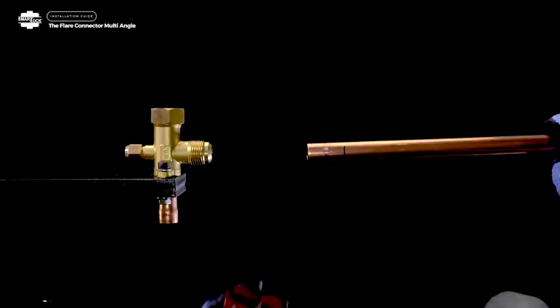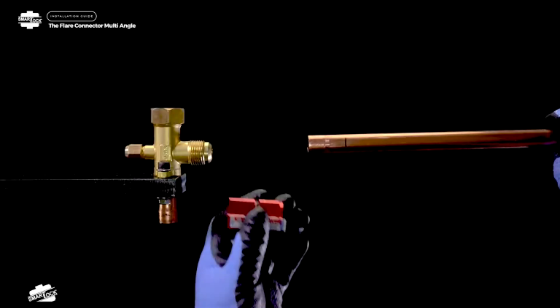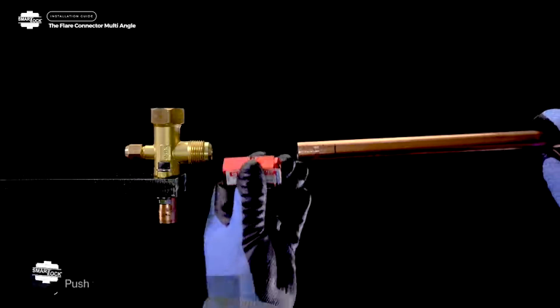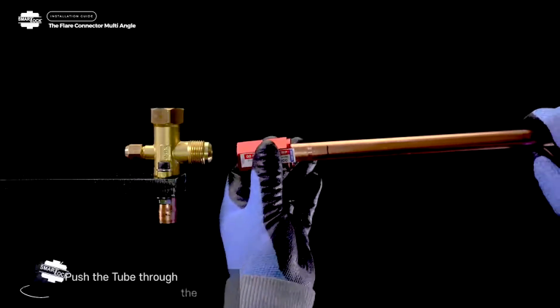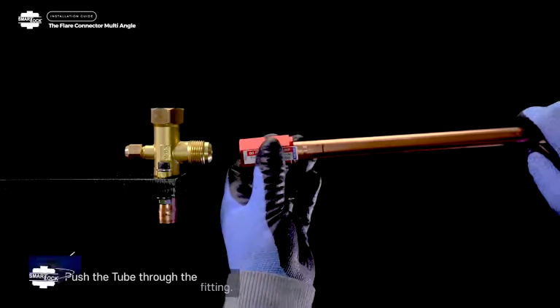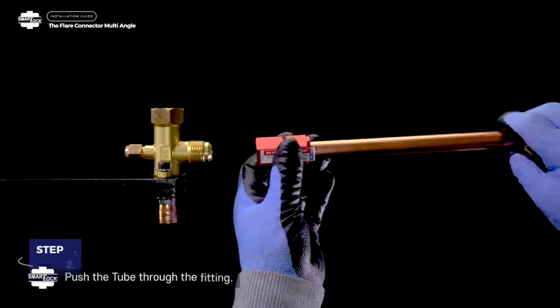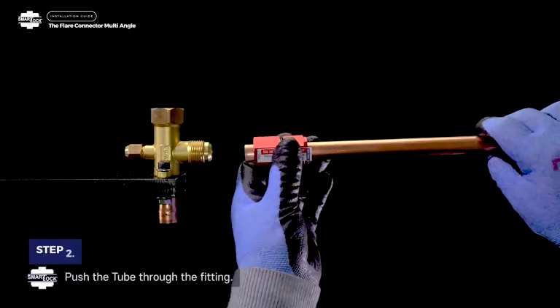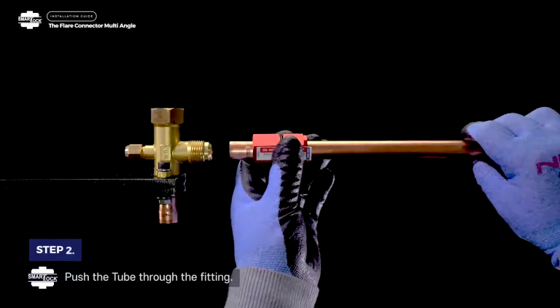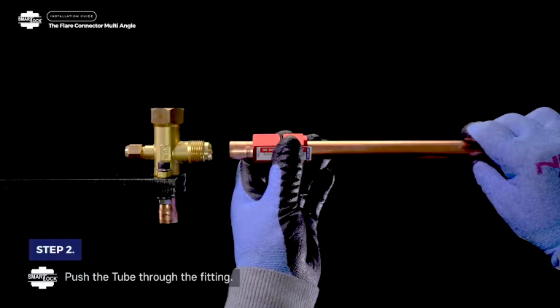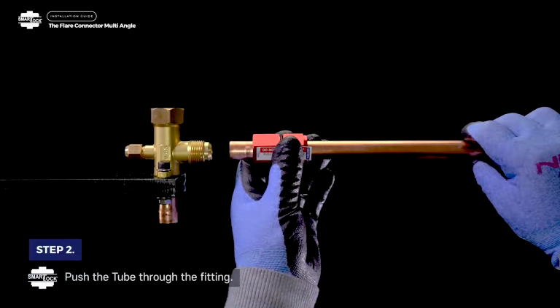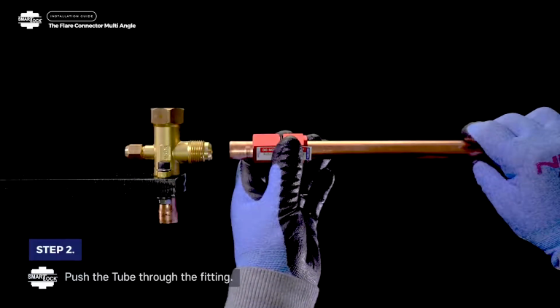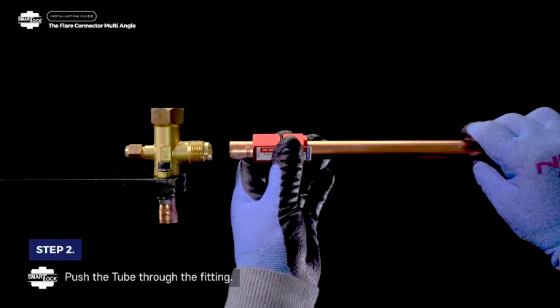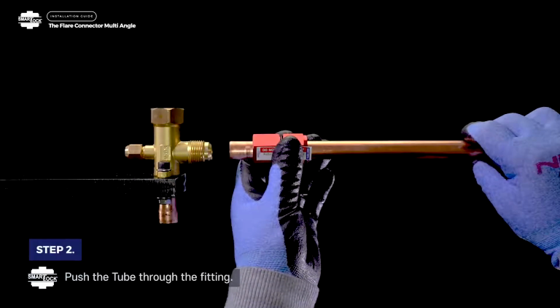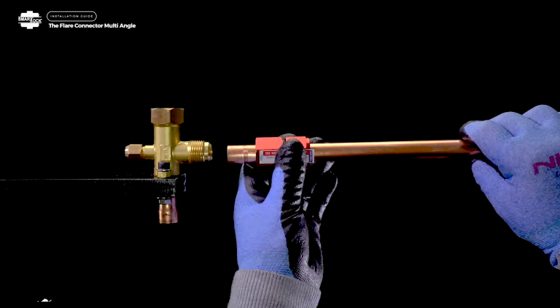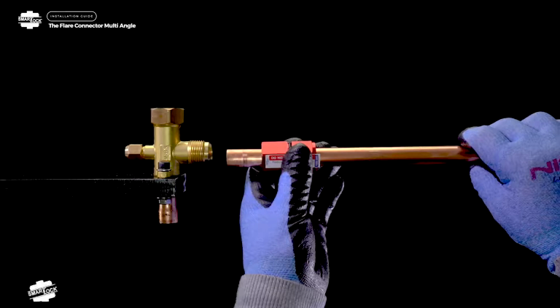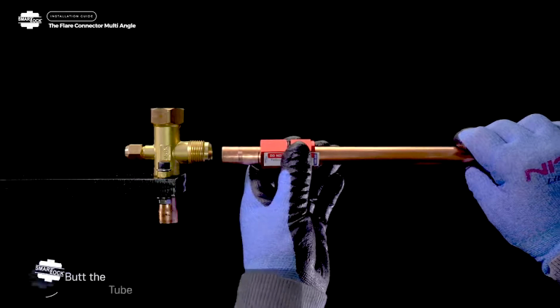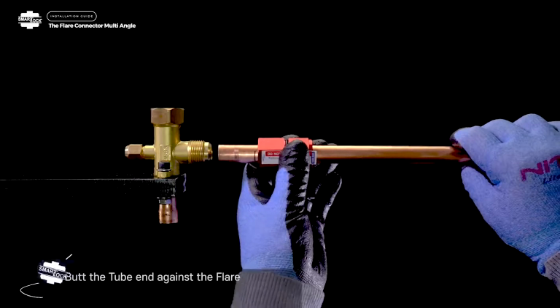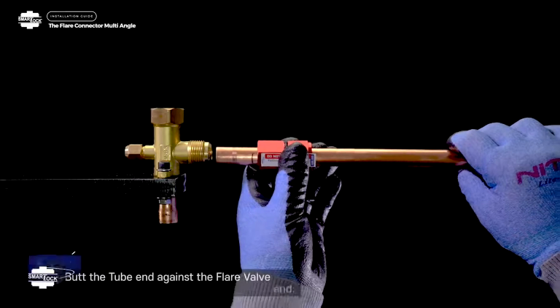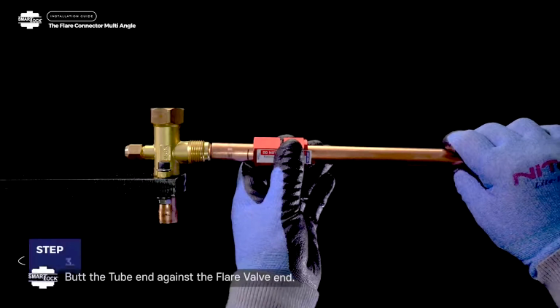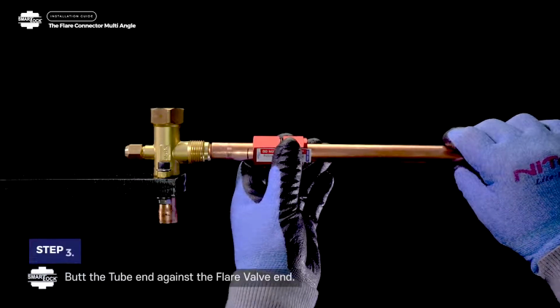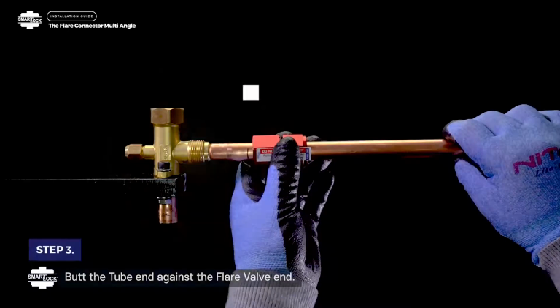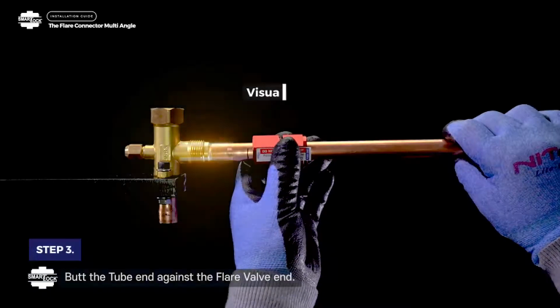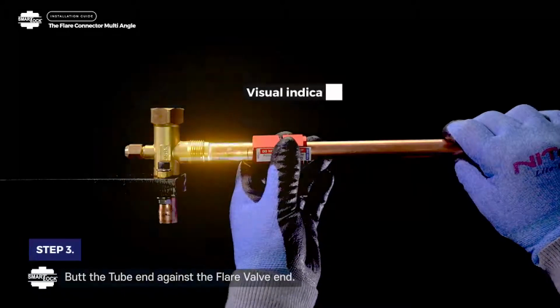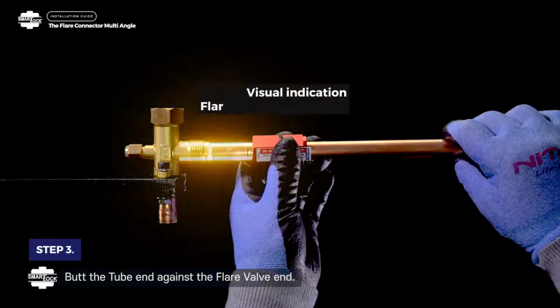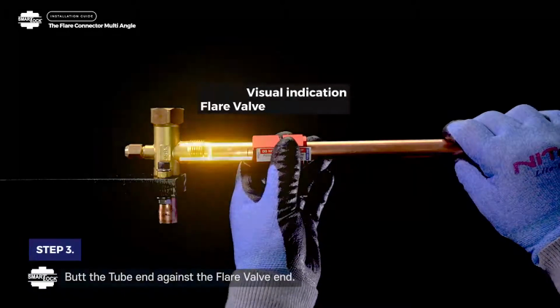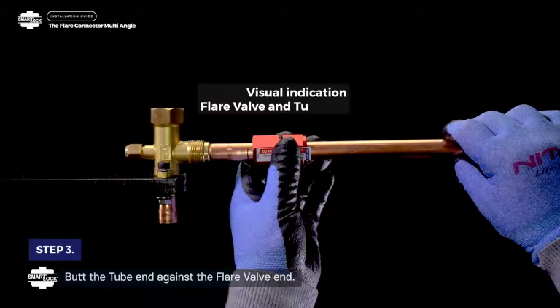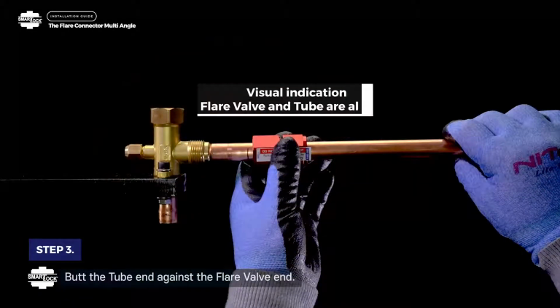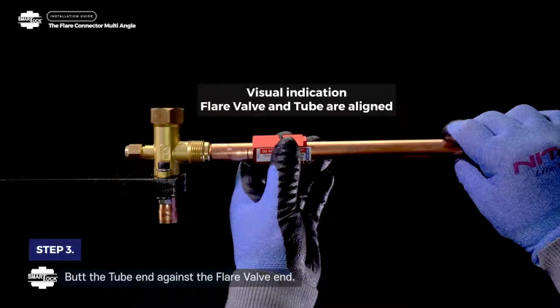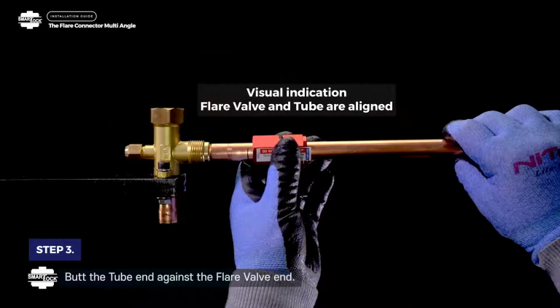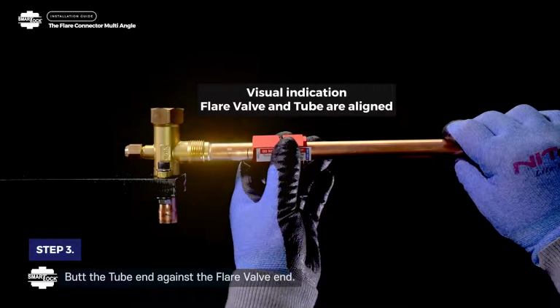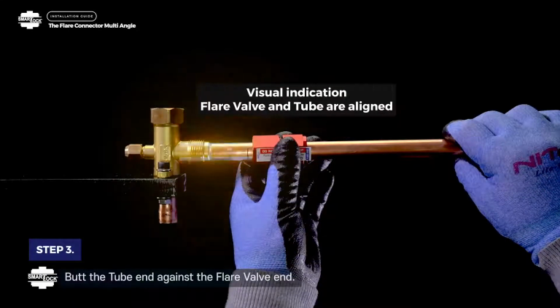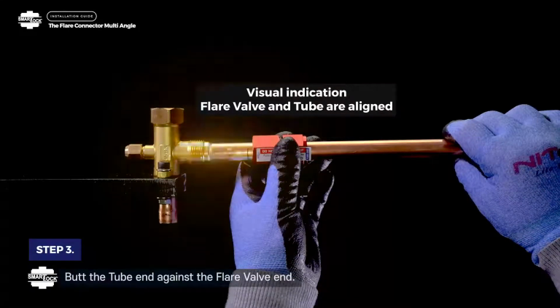Step 2. Push the tube through the fitting. Step 3. Butt the tube end against the flare valve end.